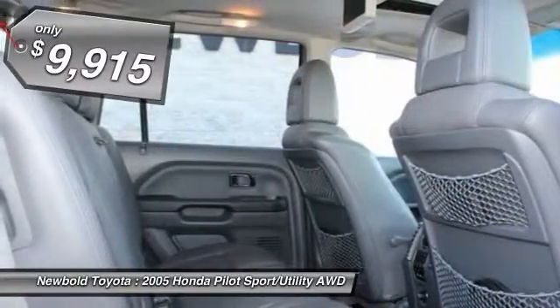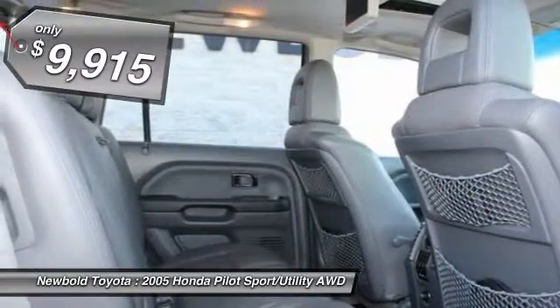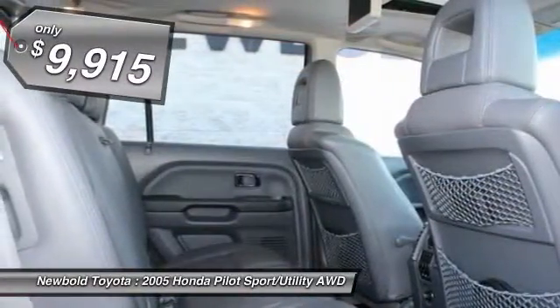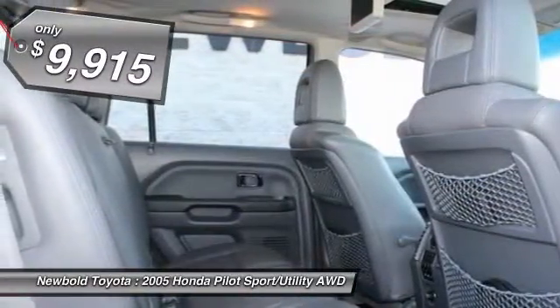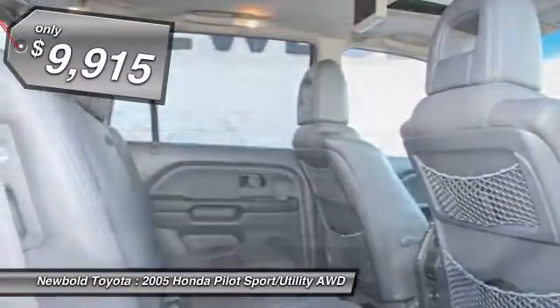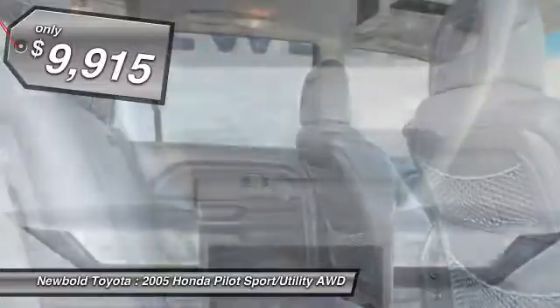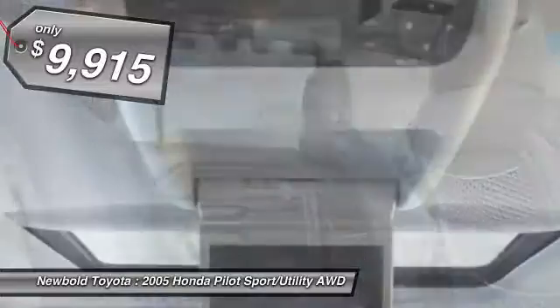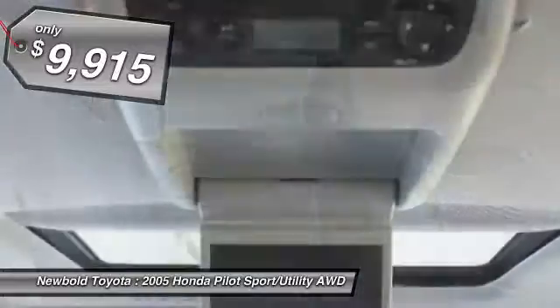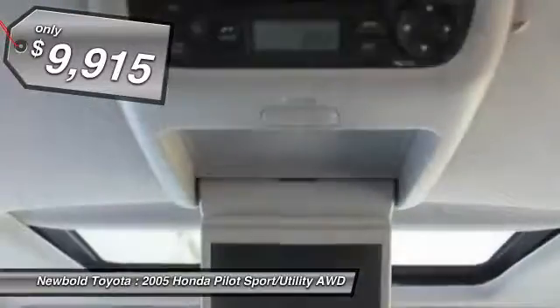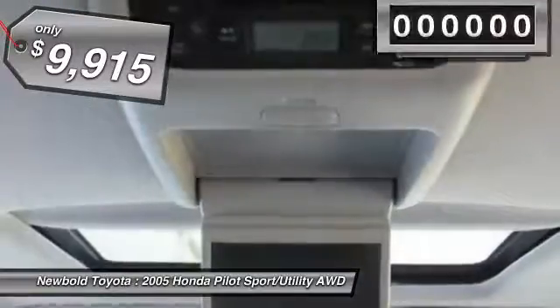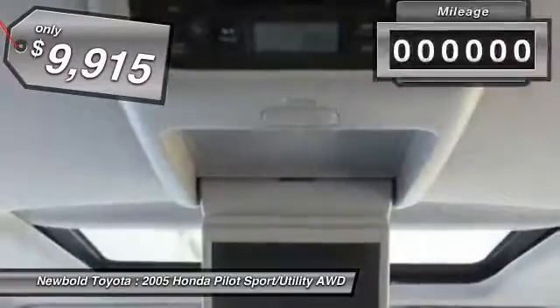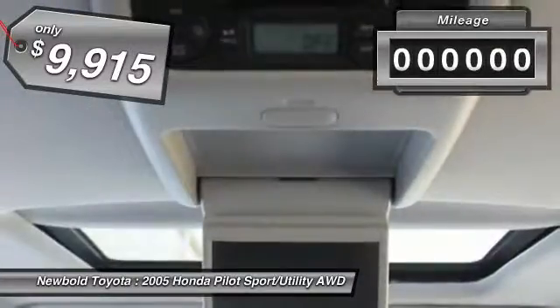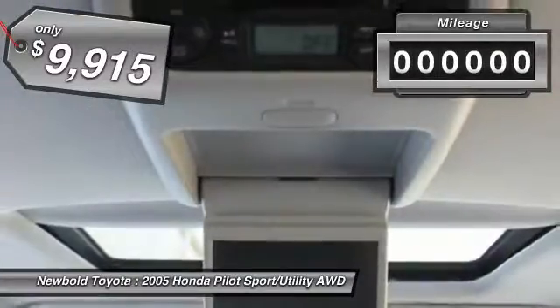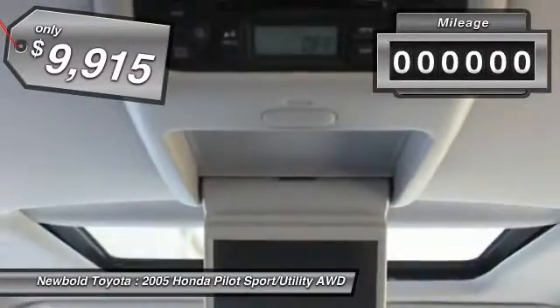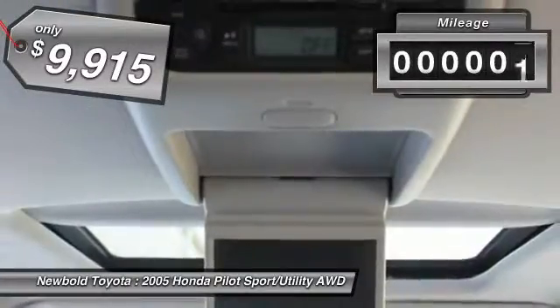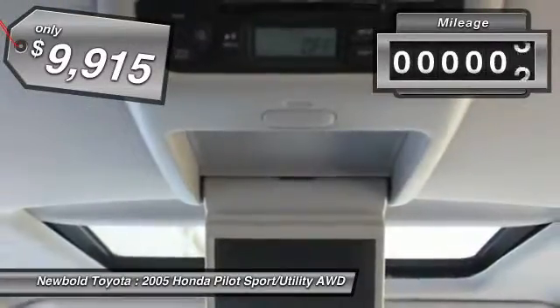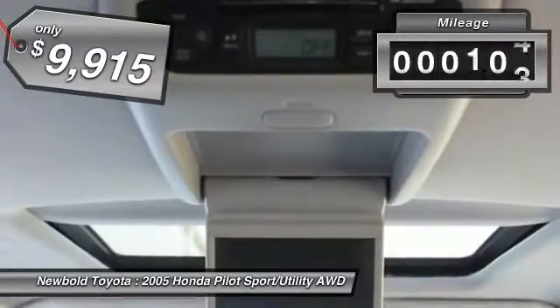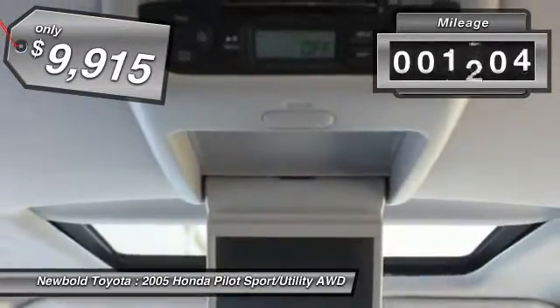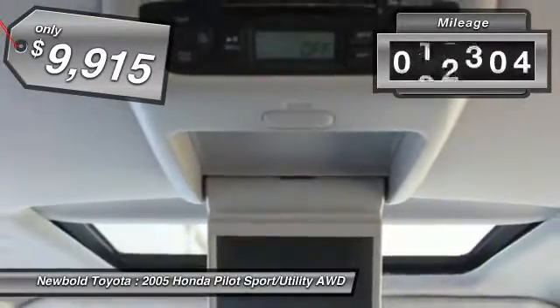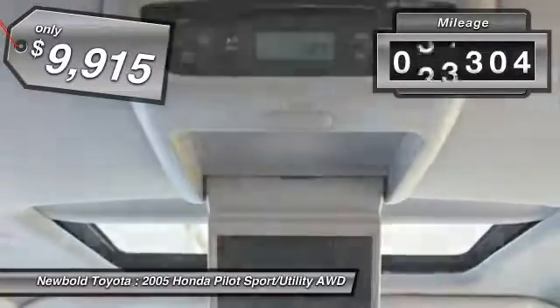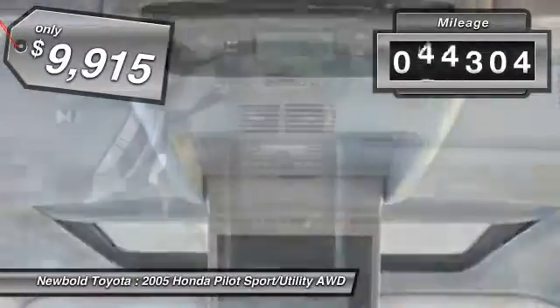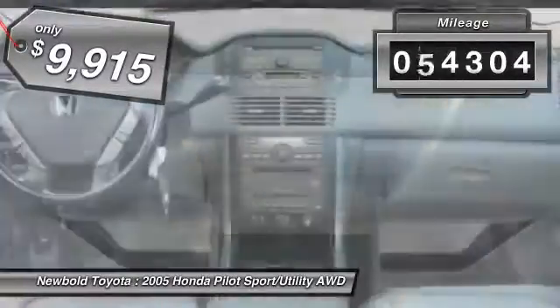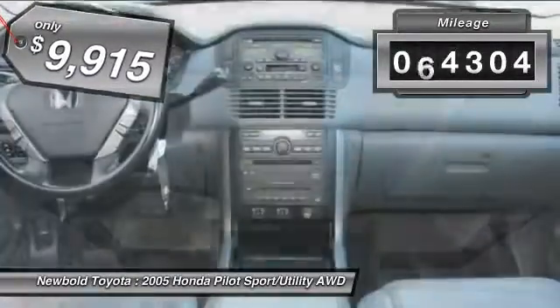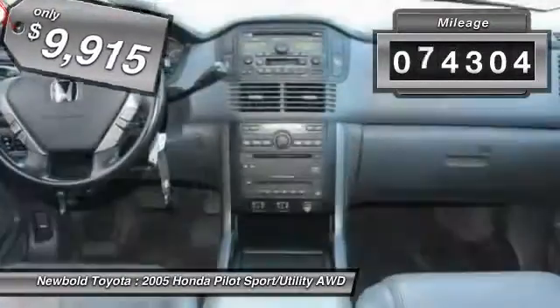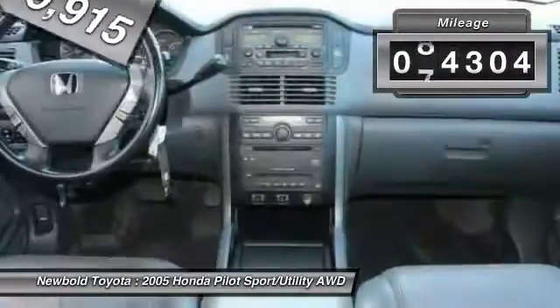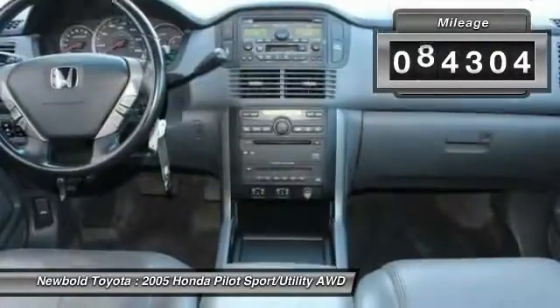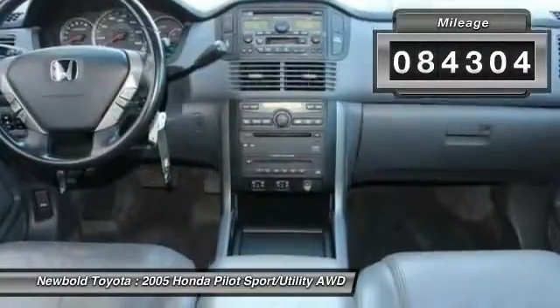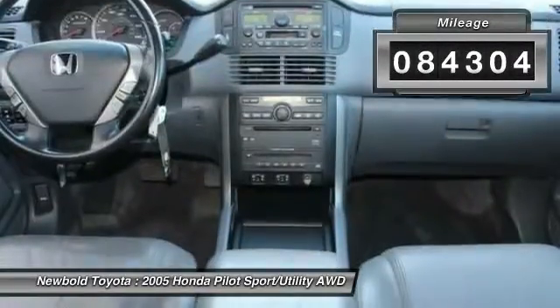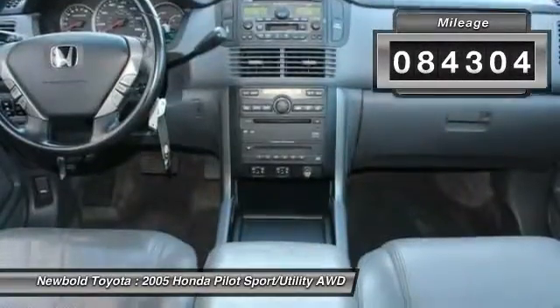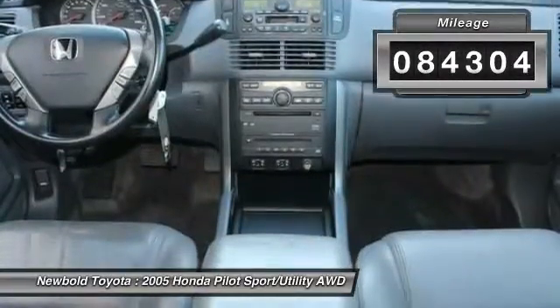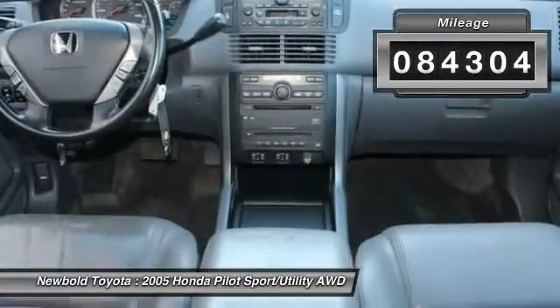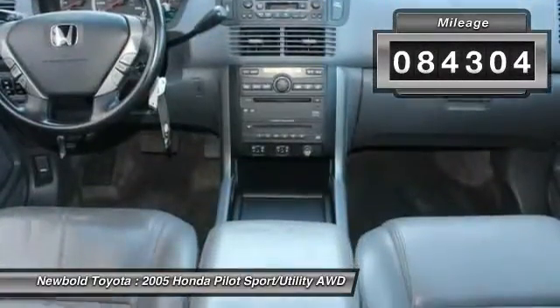And is priced below $10,000. This vehicle has less than 85,000 miles.